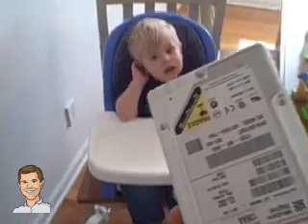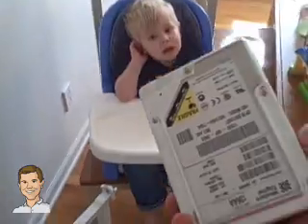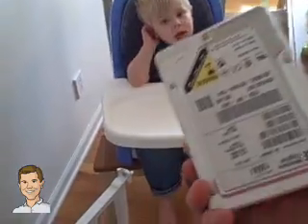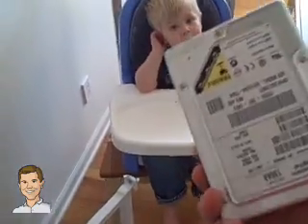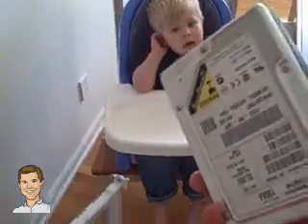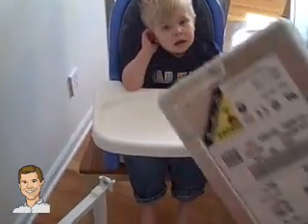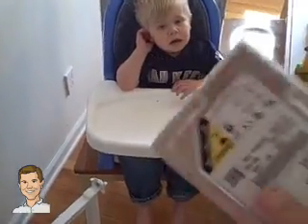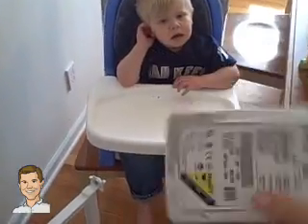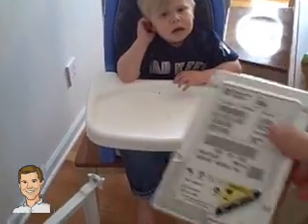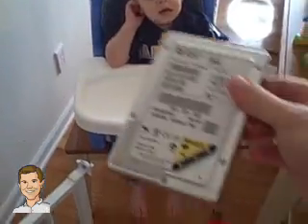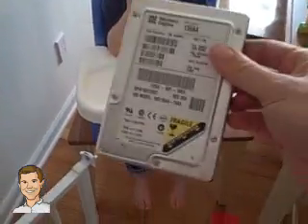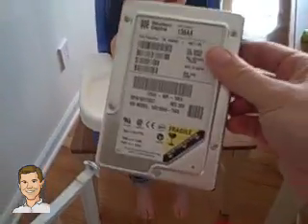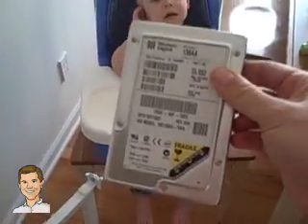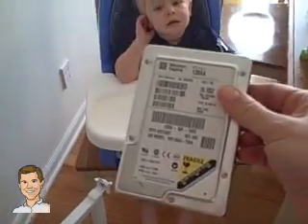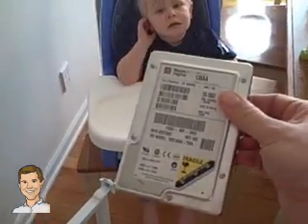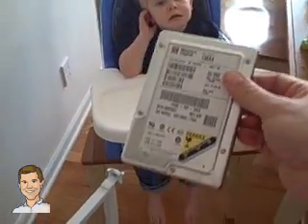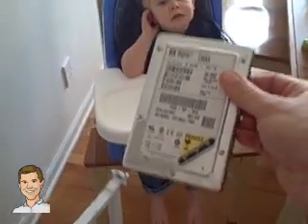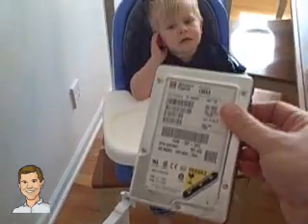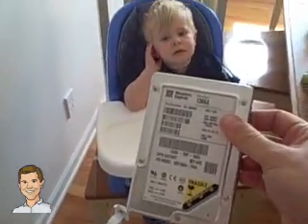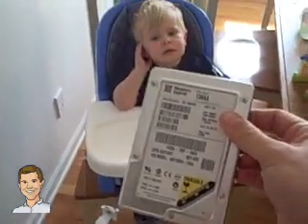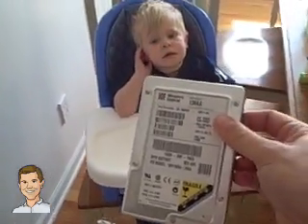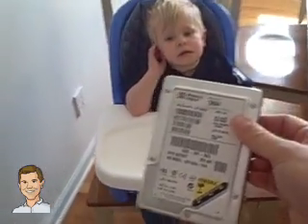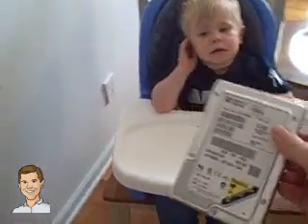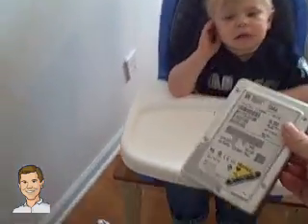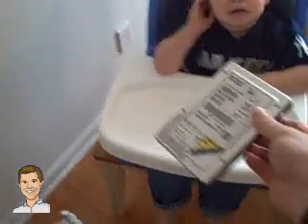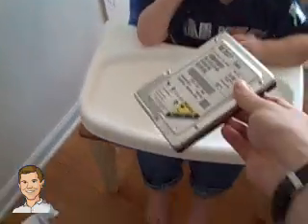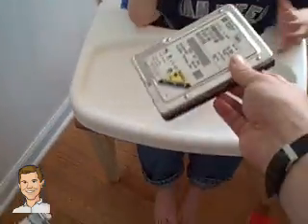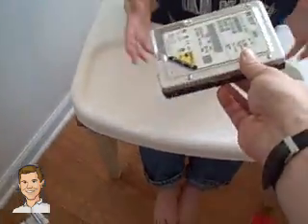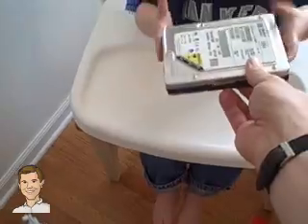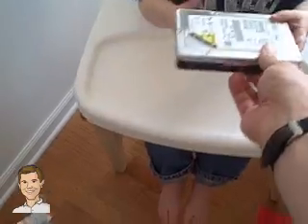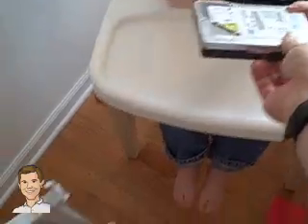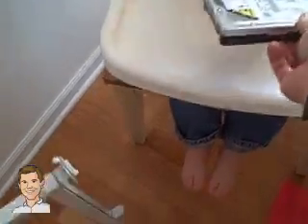Hey Jack, it's the end of the line for this hard drive. So to start the process of destroying it, you take this and chuck it.